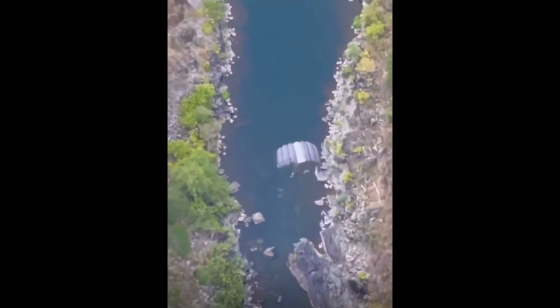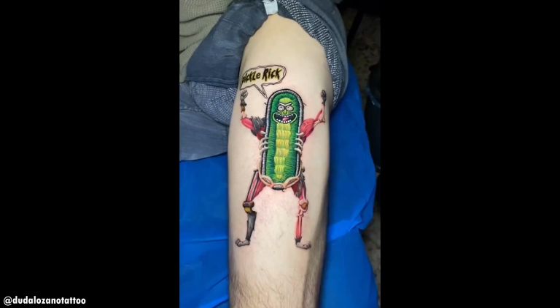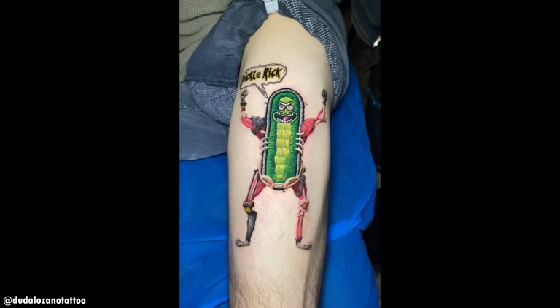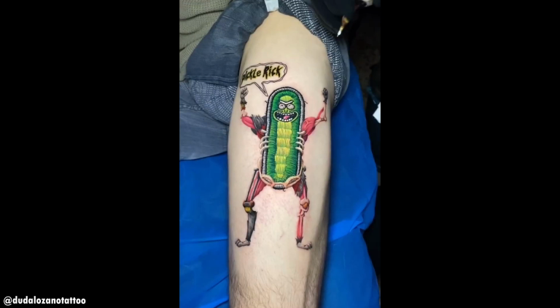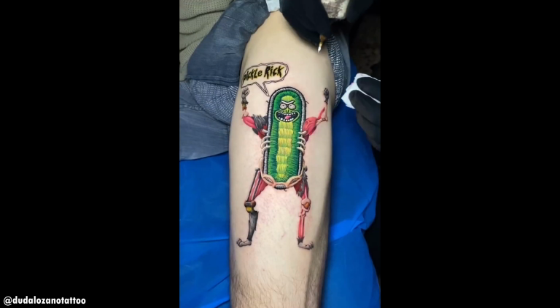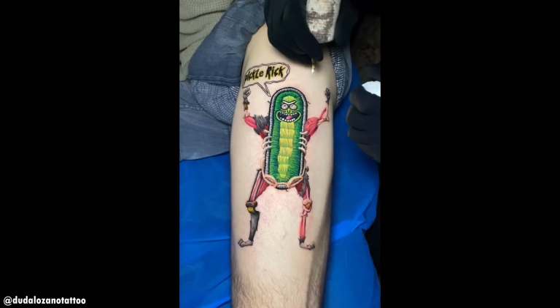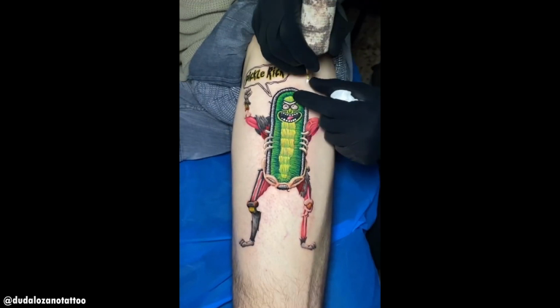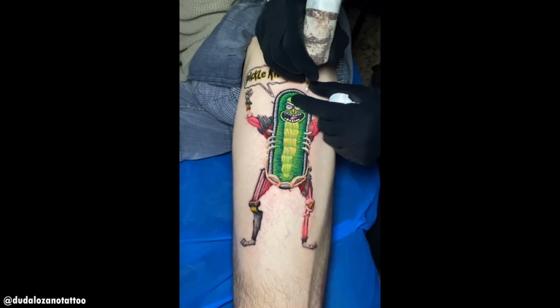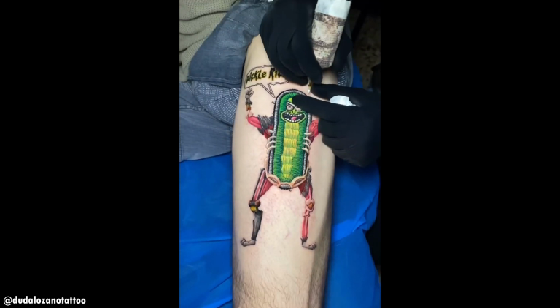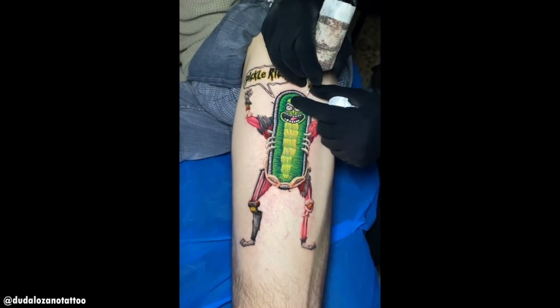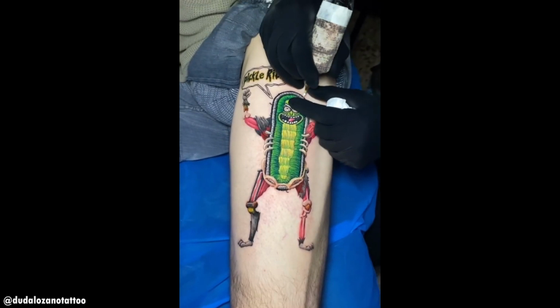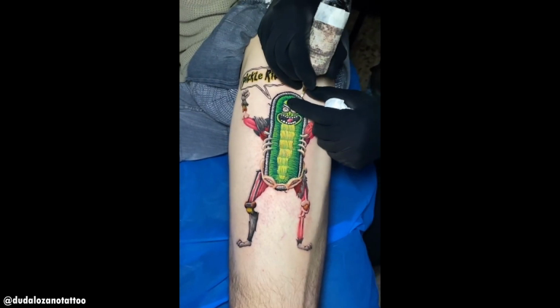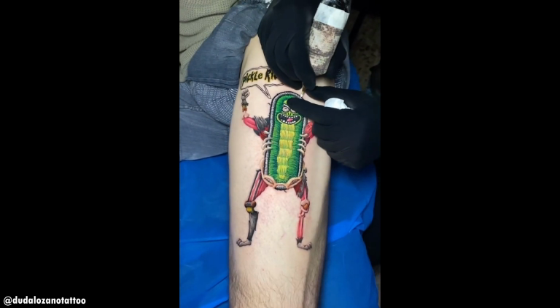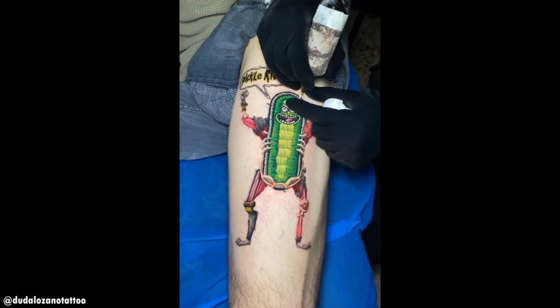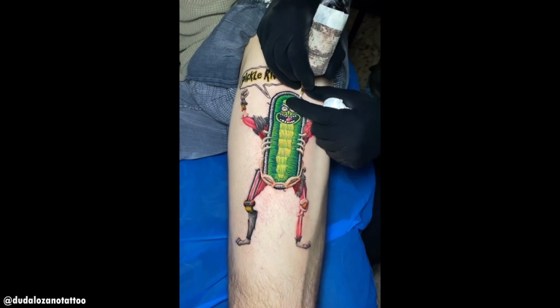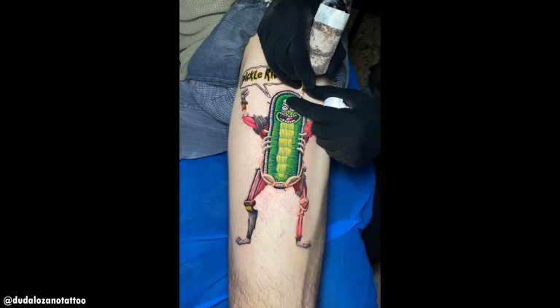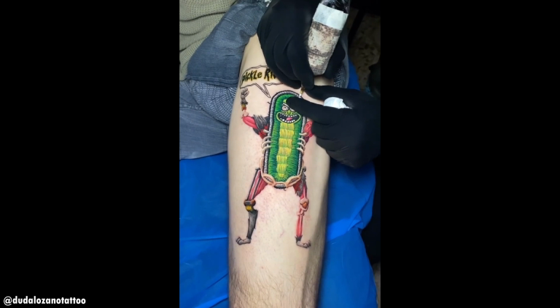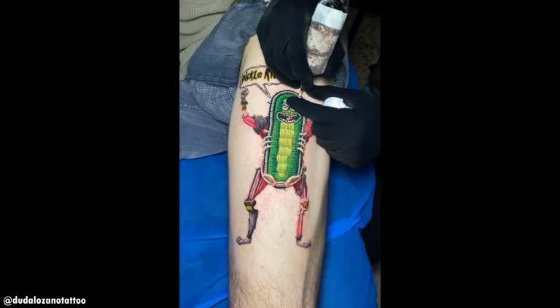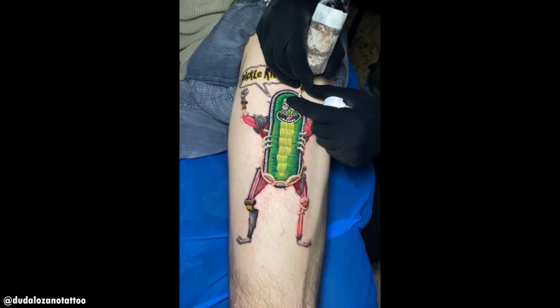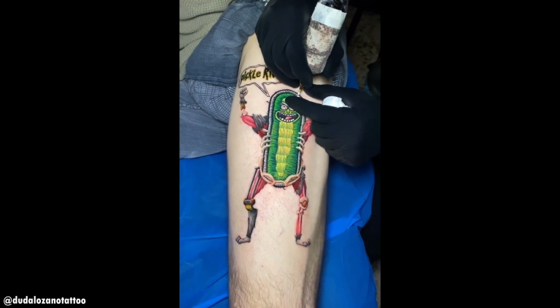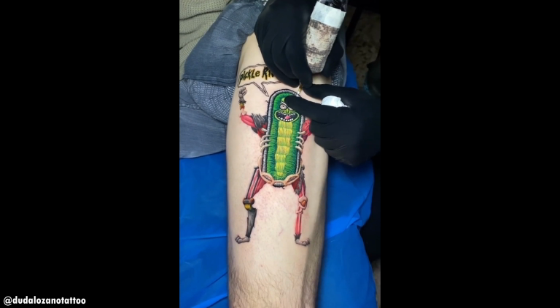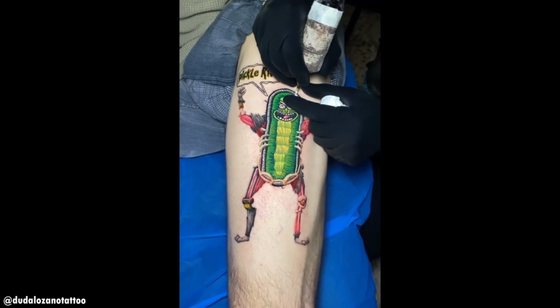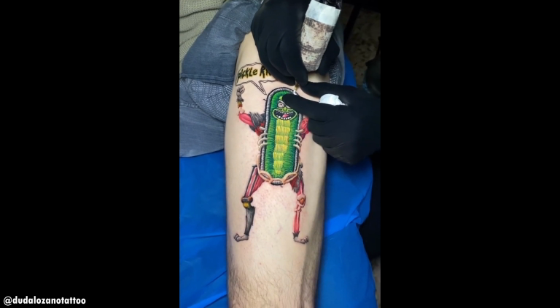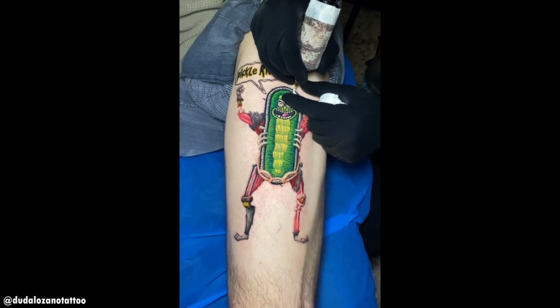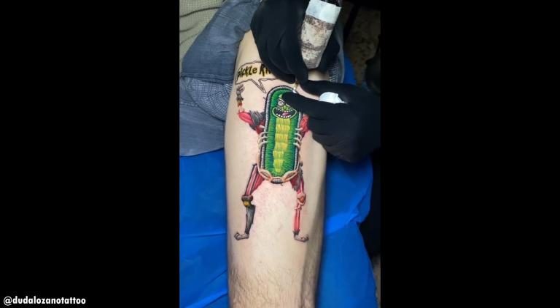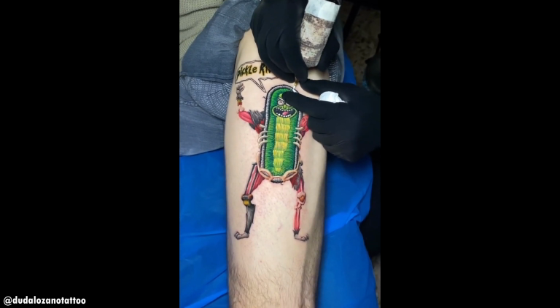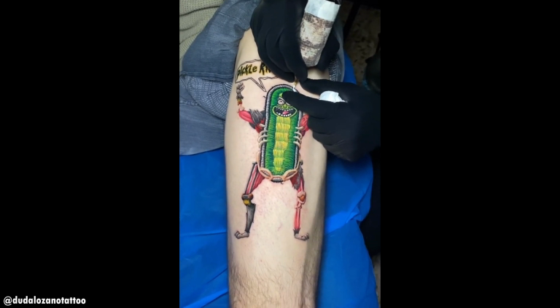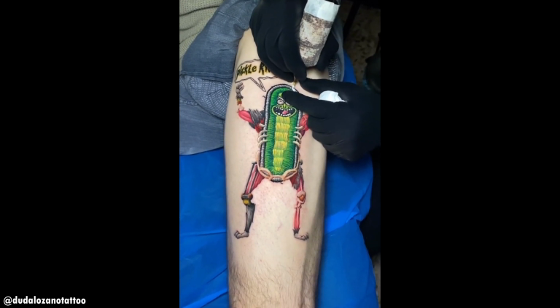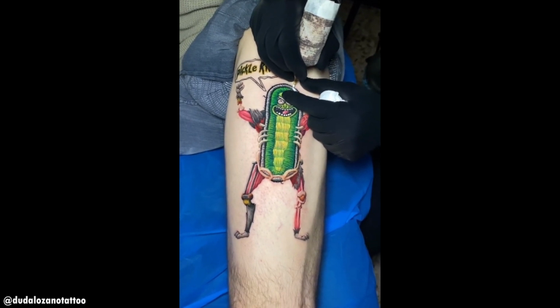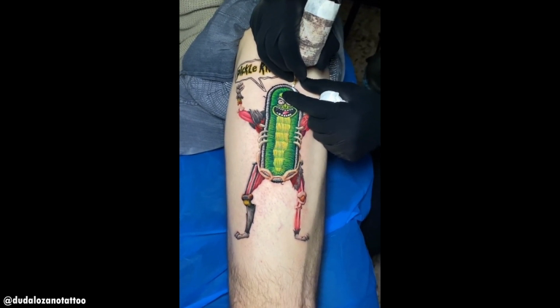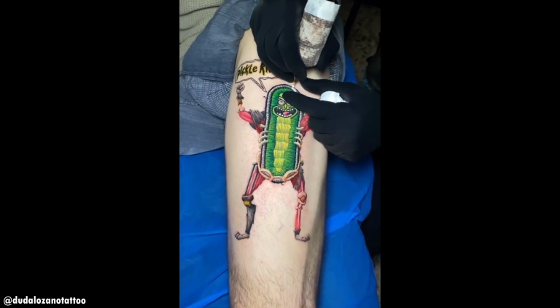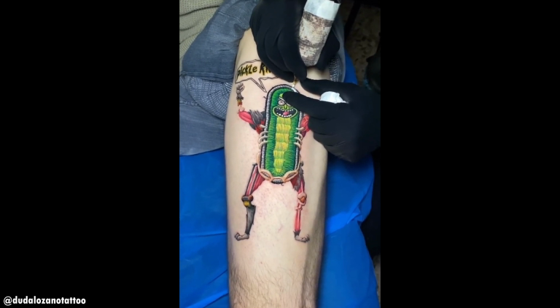Just look at how realistic this tattoo actually looks. It looks like someone took a needle and some thread and stitched the tattoo onto him.